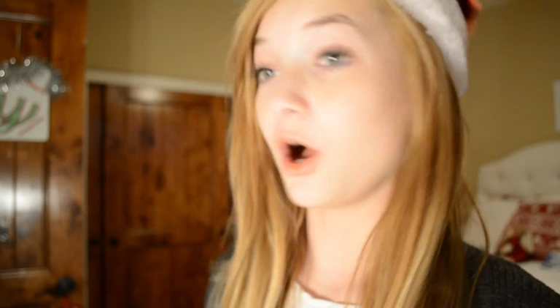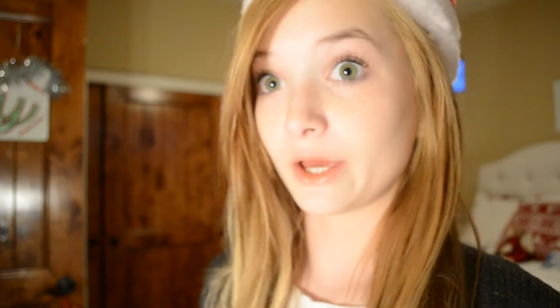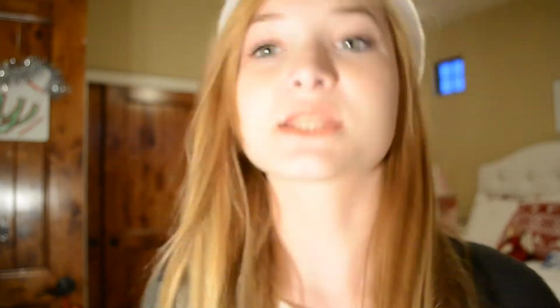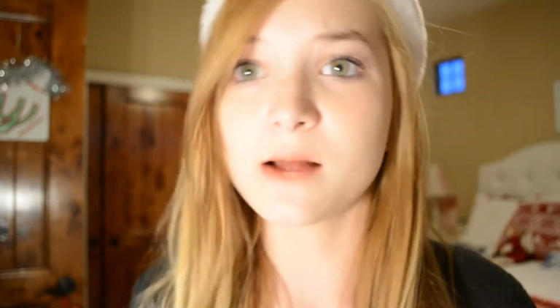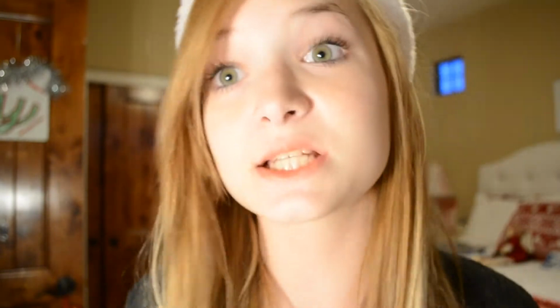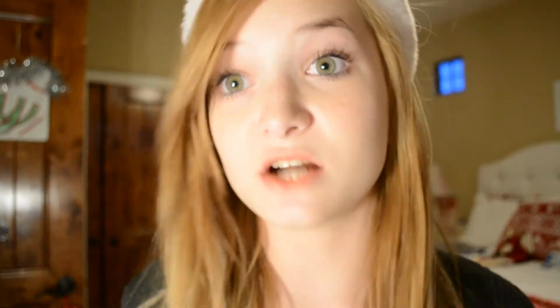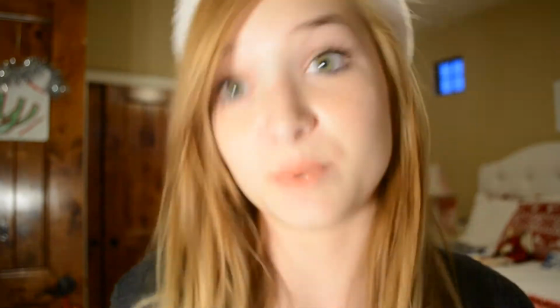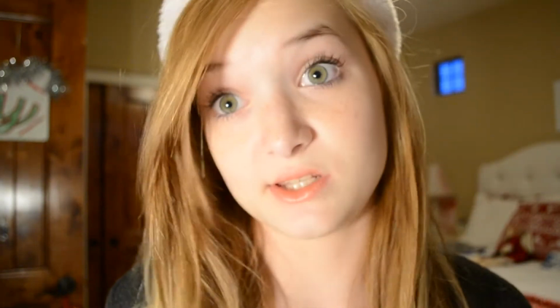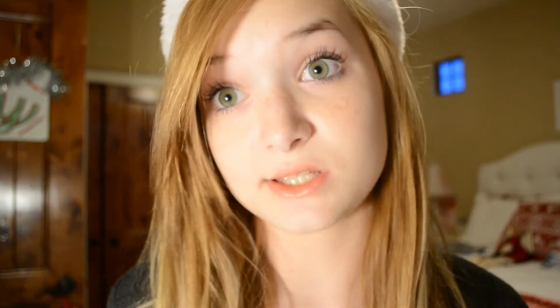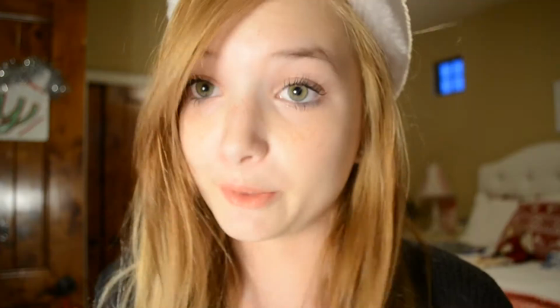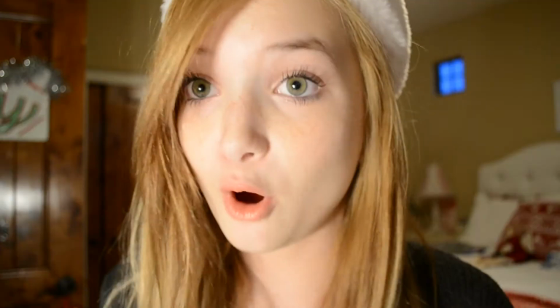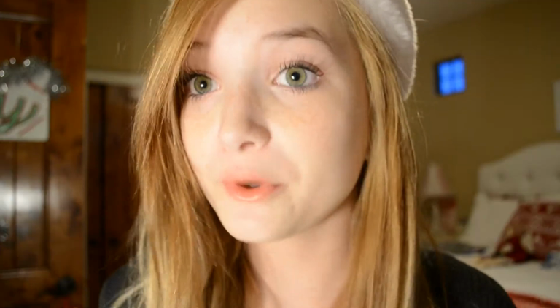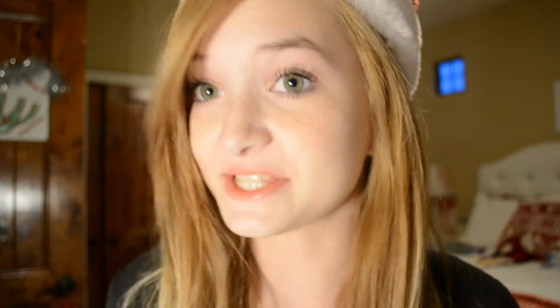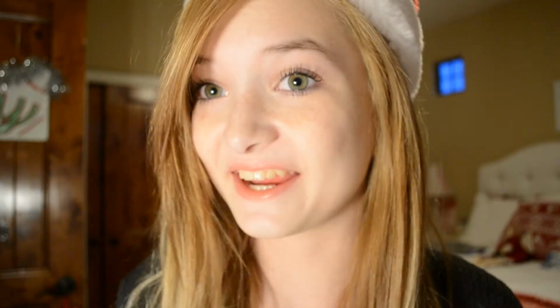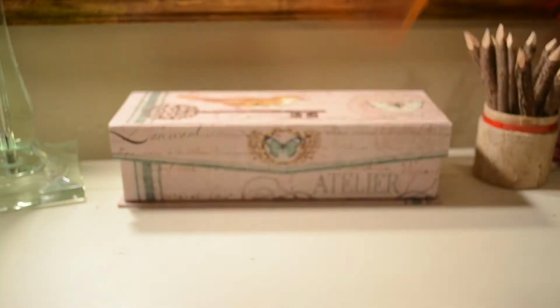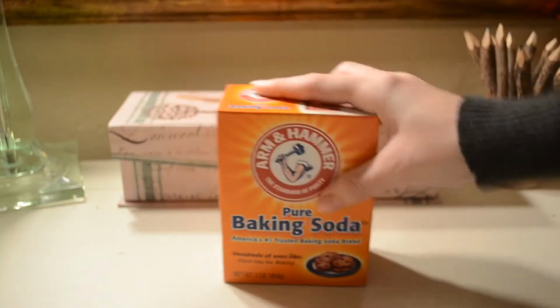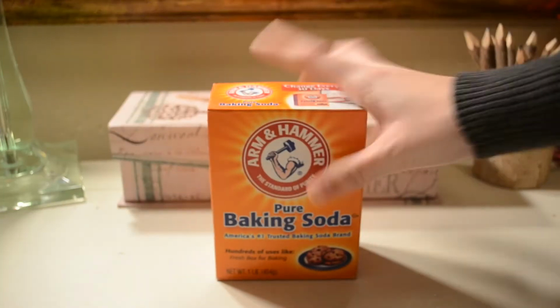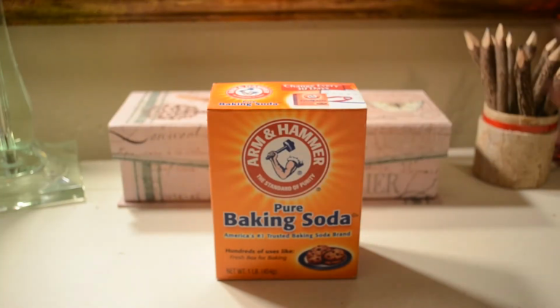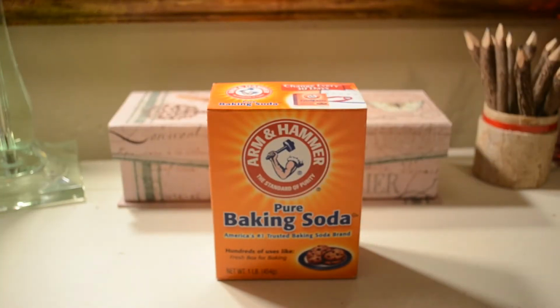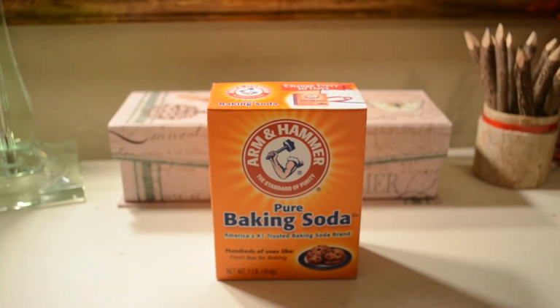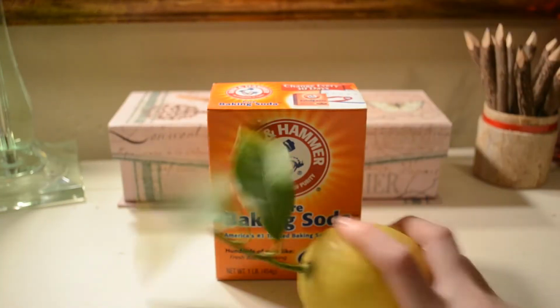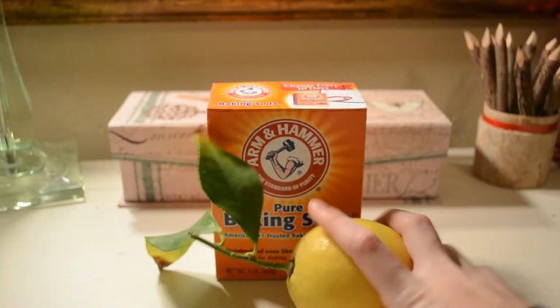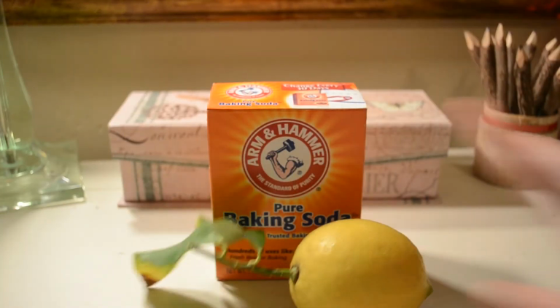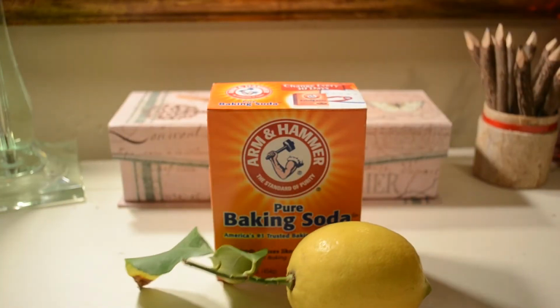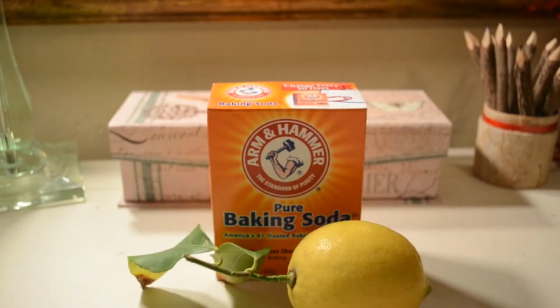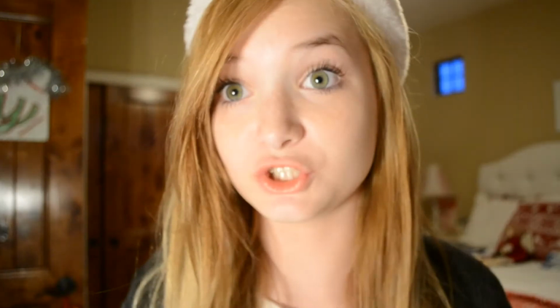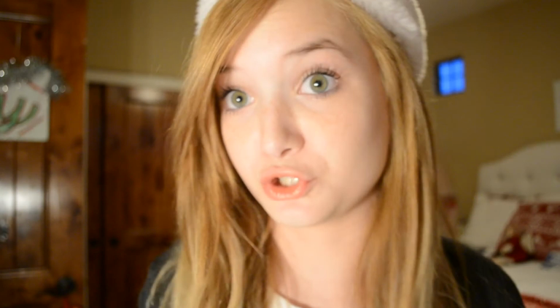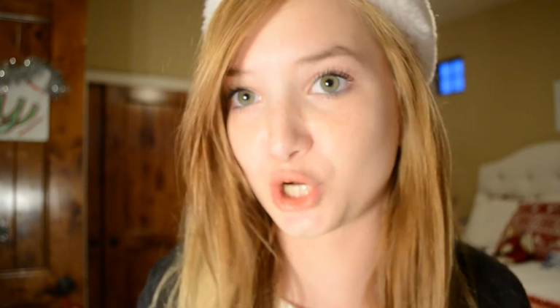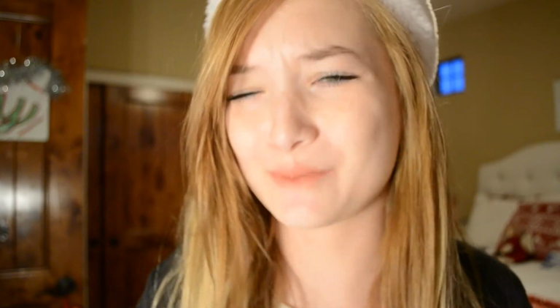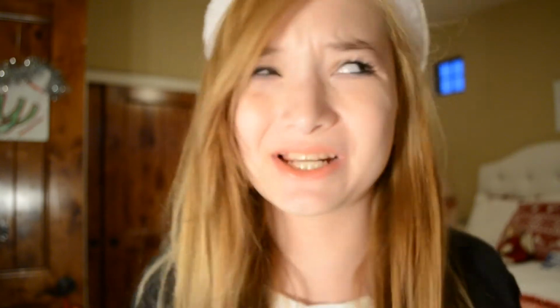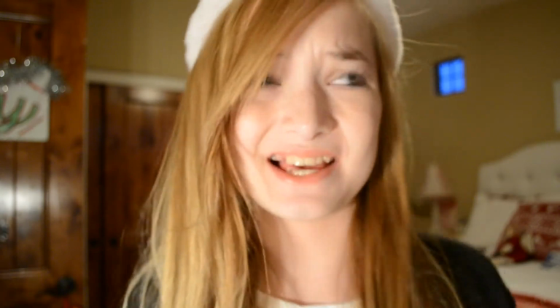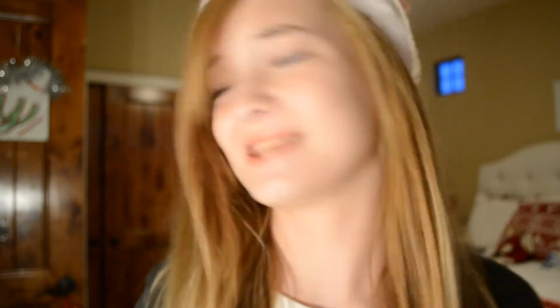Okay, time to get down to business. People always say baking soda and a lemon will definitely do the trick, but it doesn't.